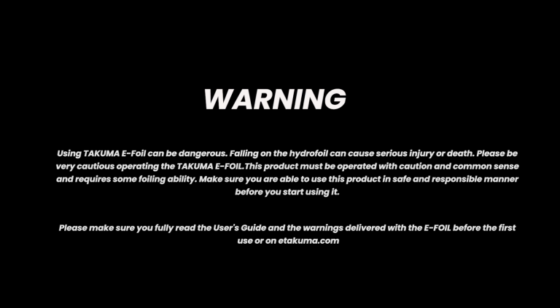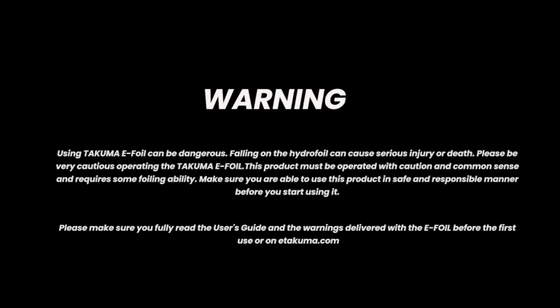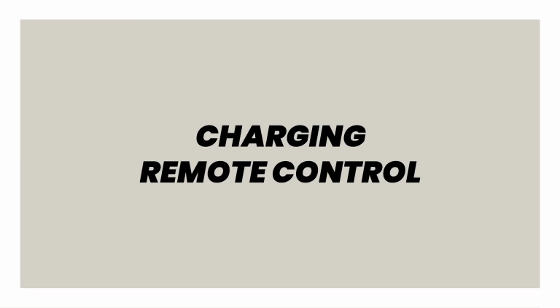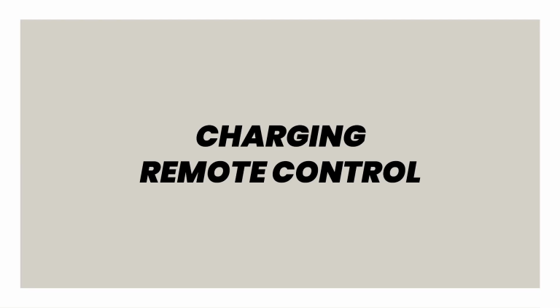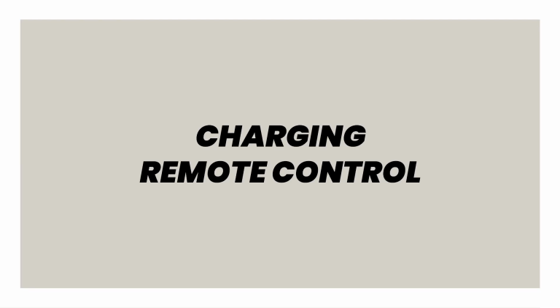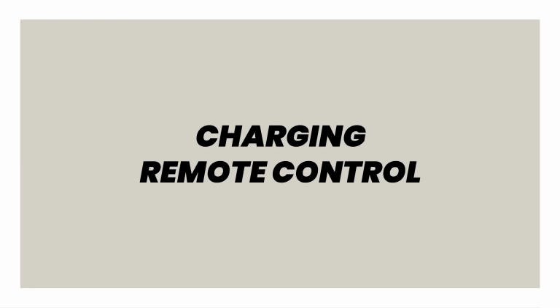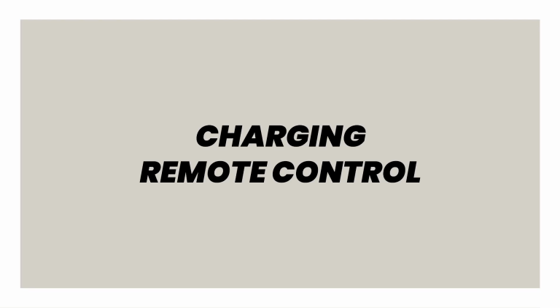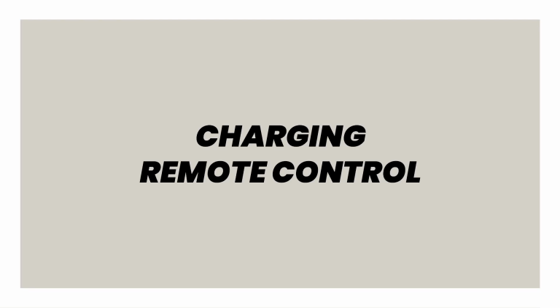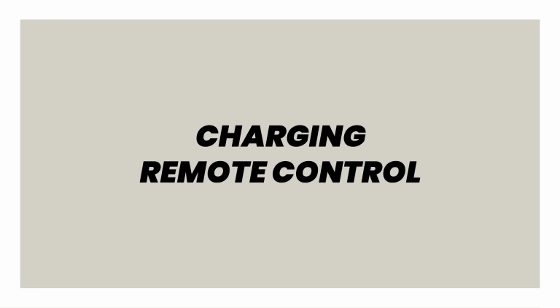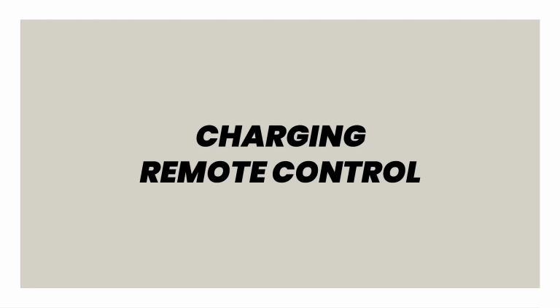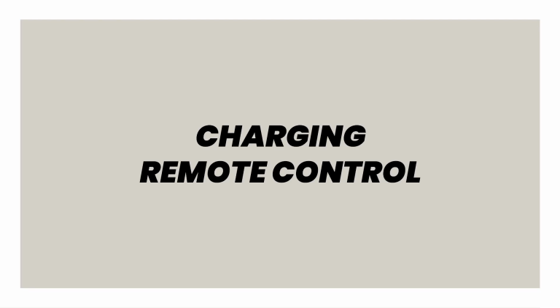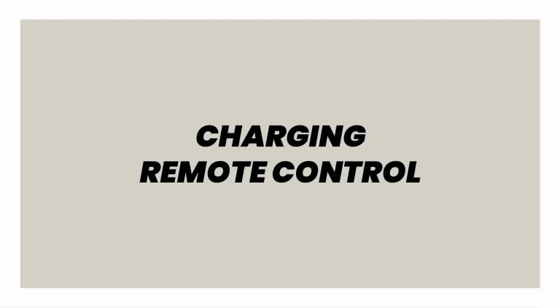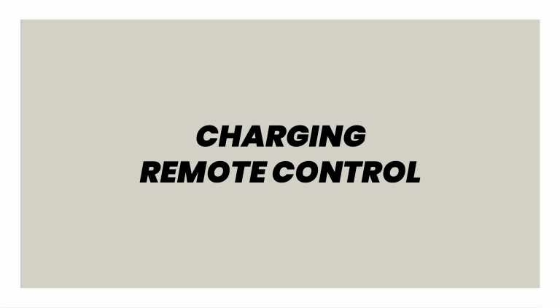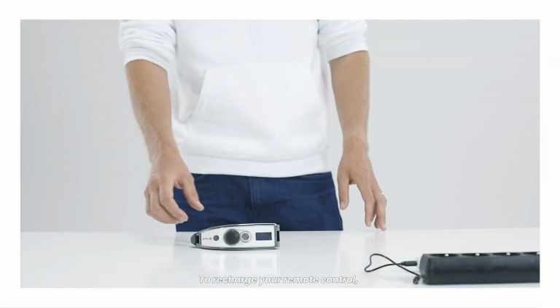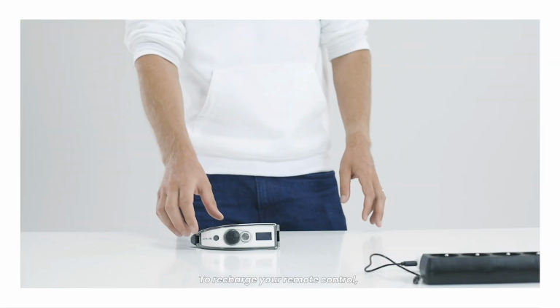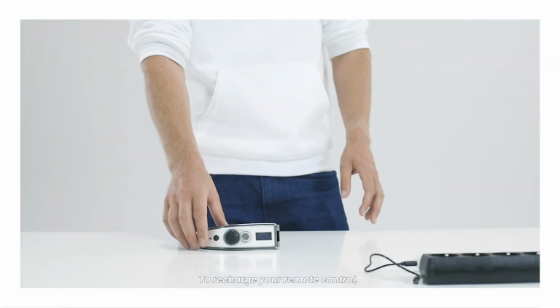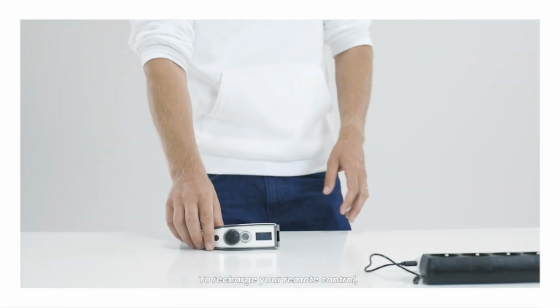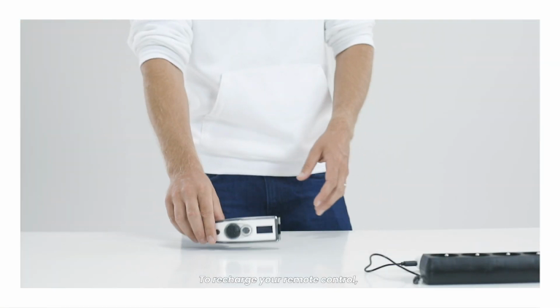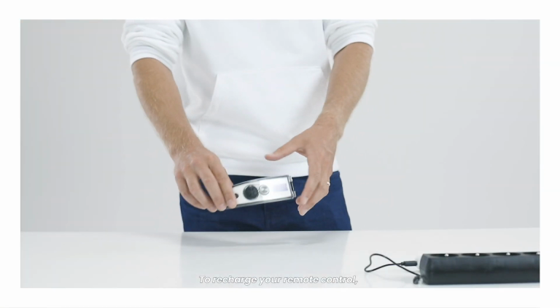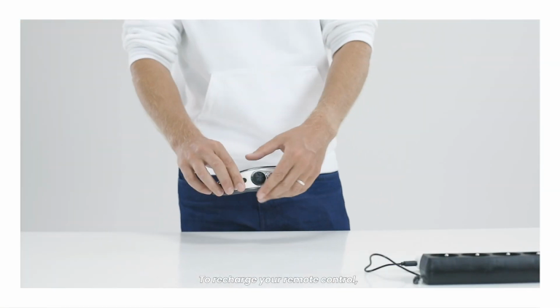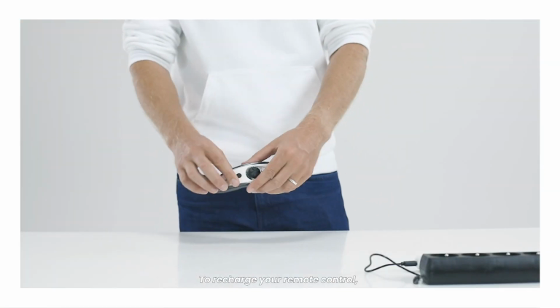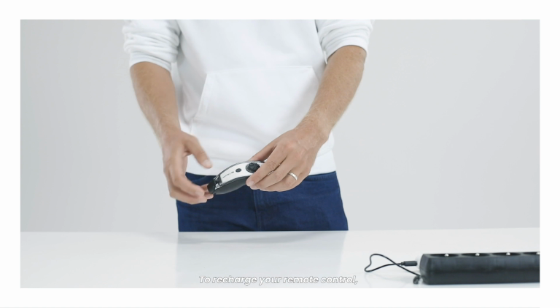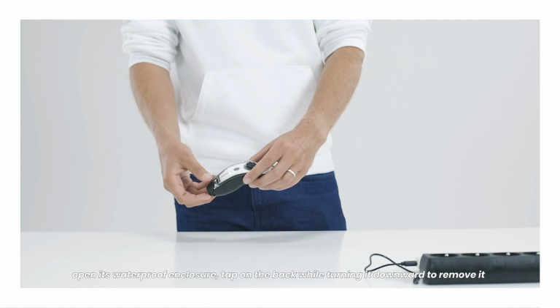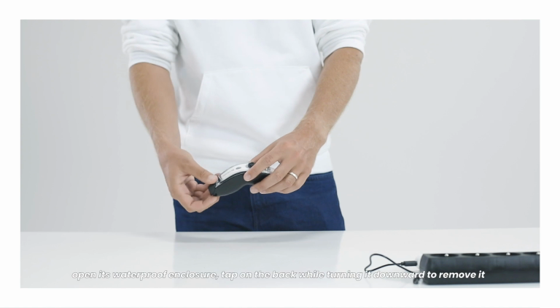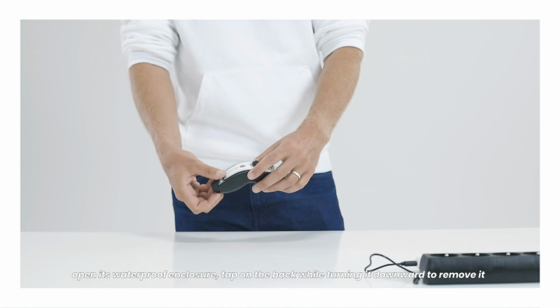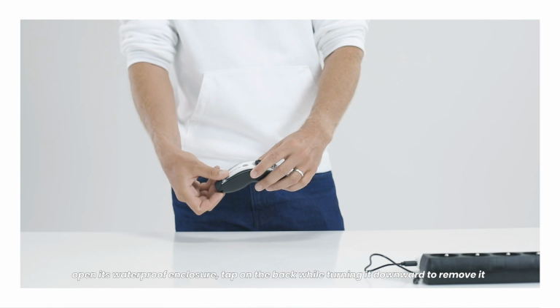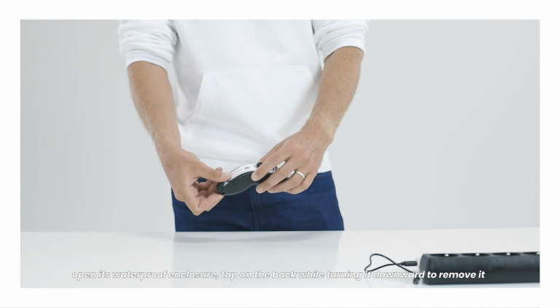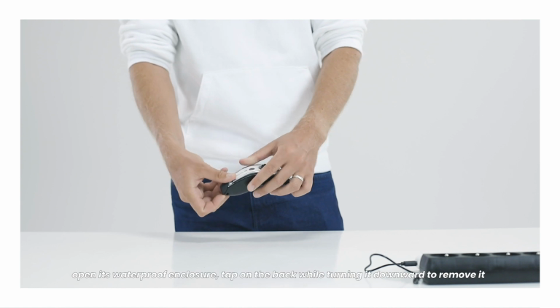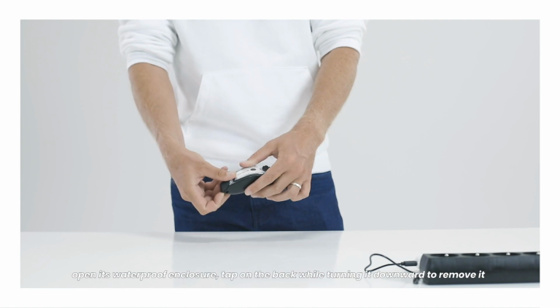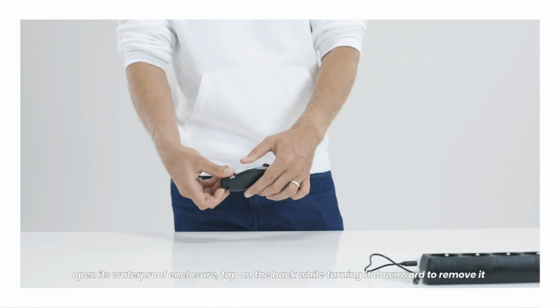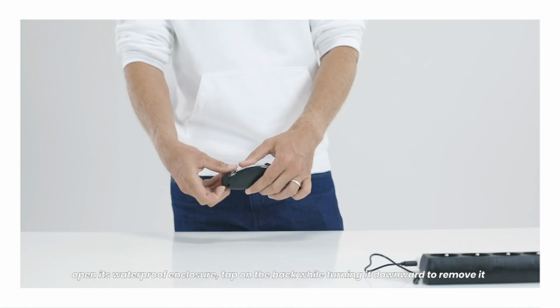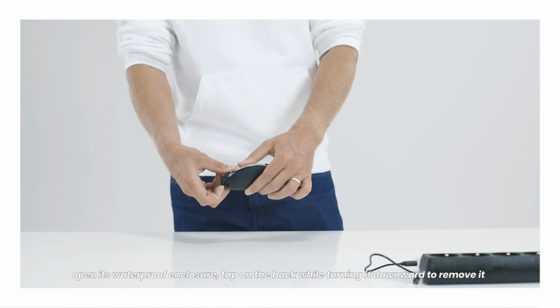How to charge your remote control. To recharge your remote control, open its waterproof enclosure.